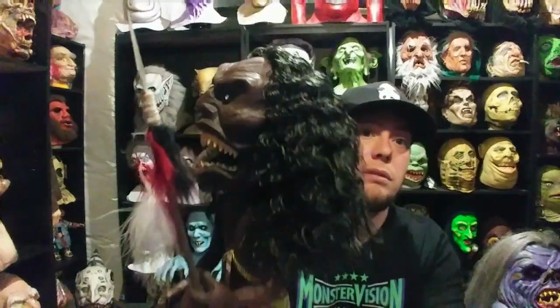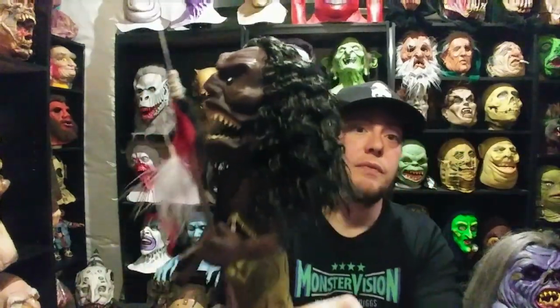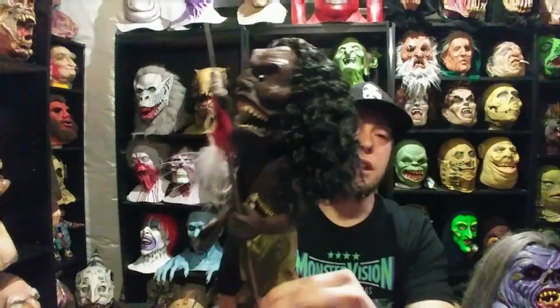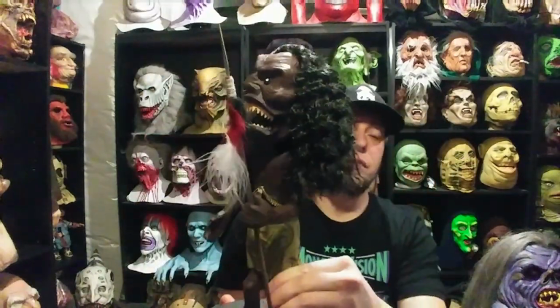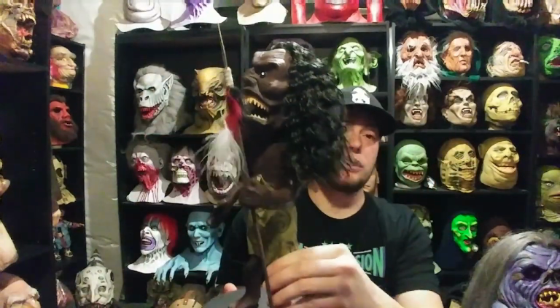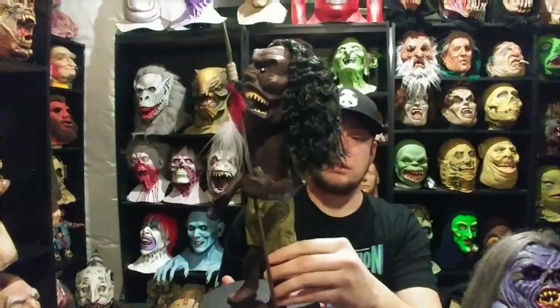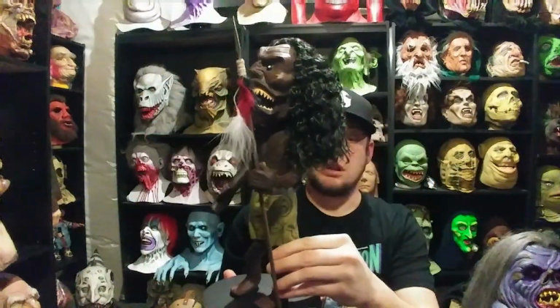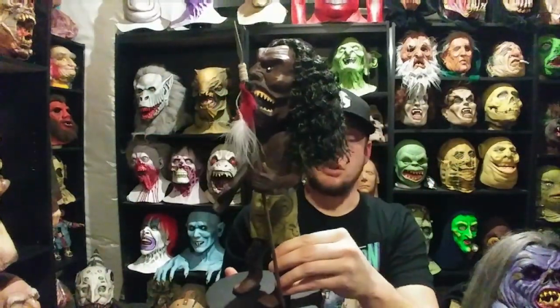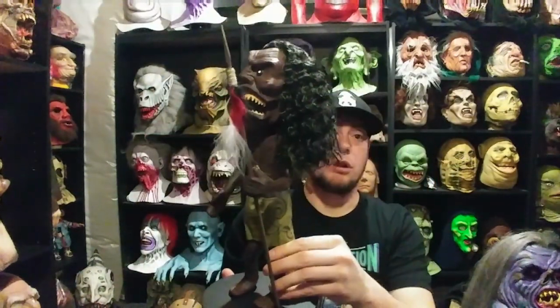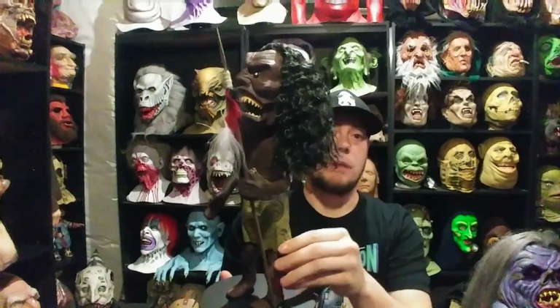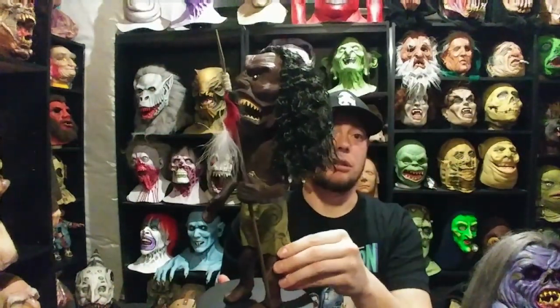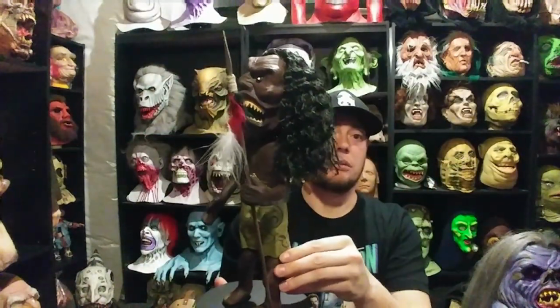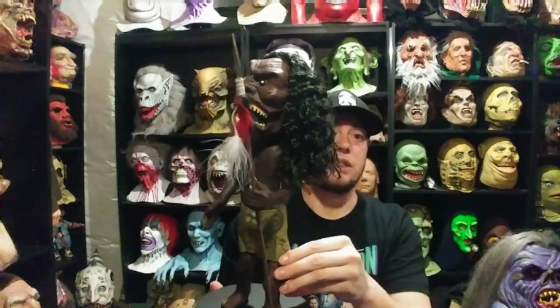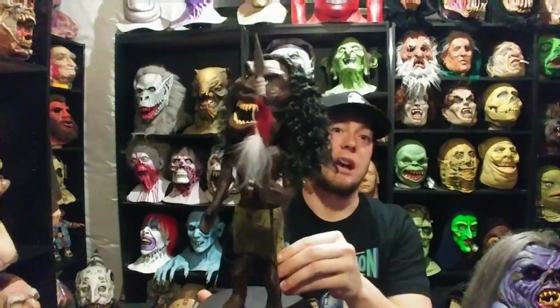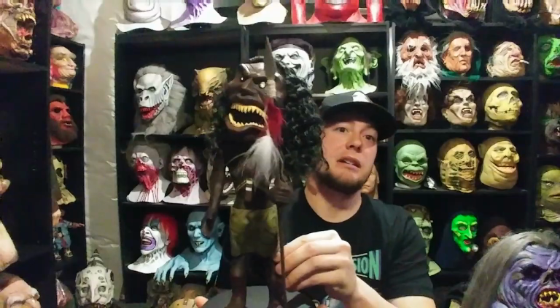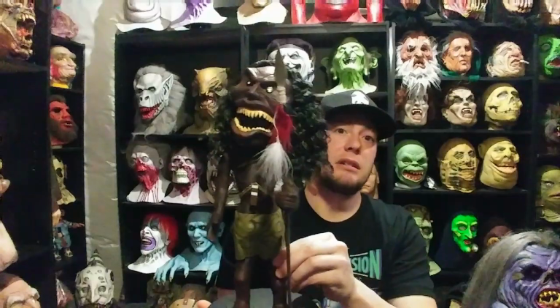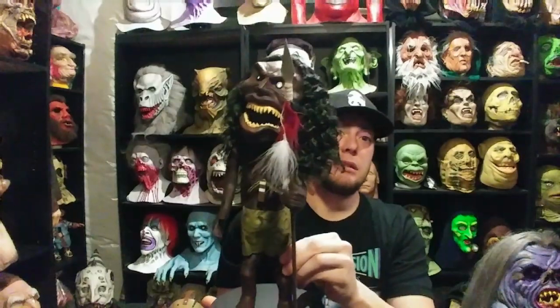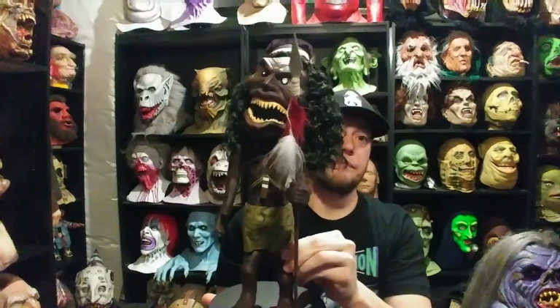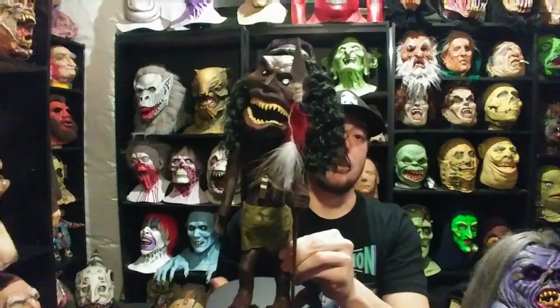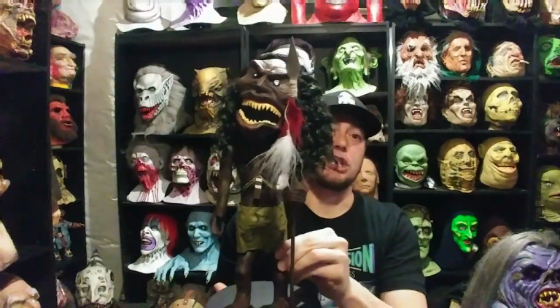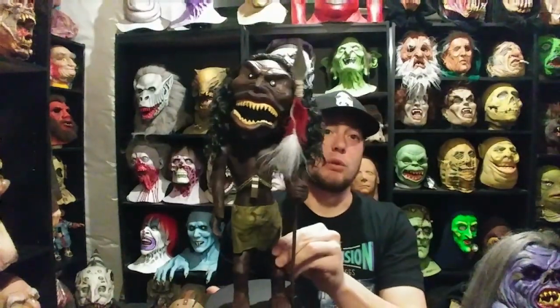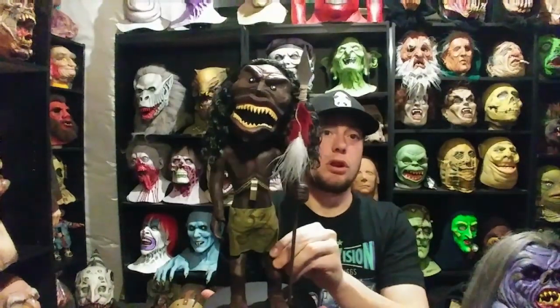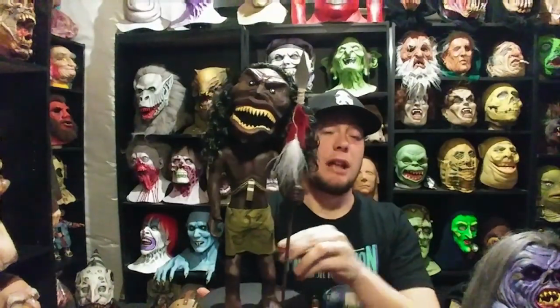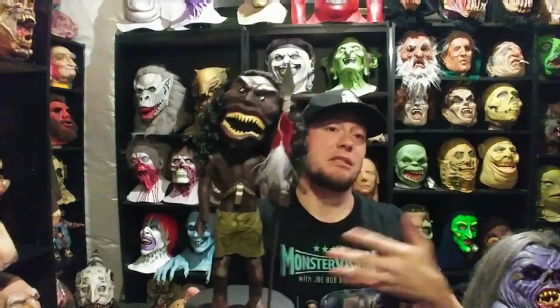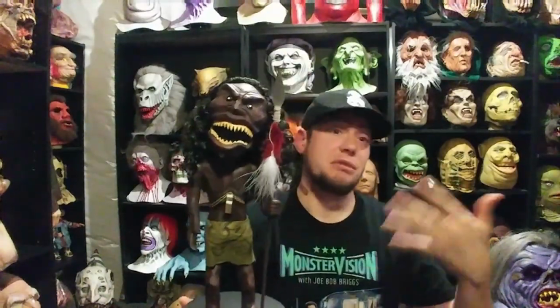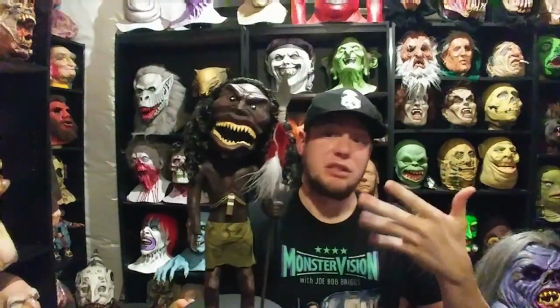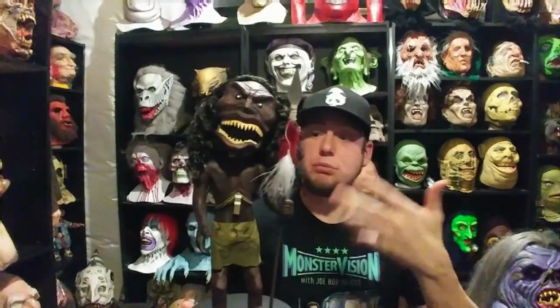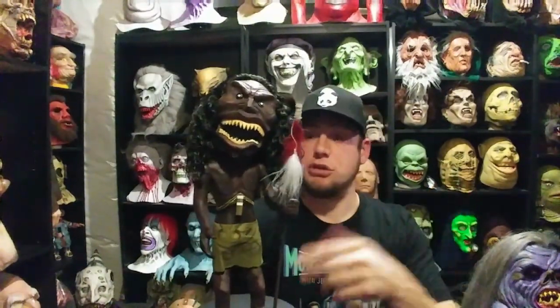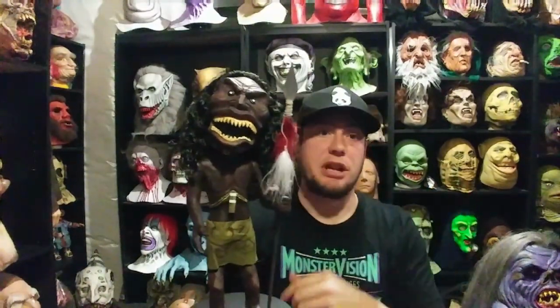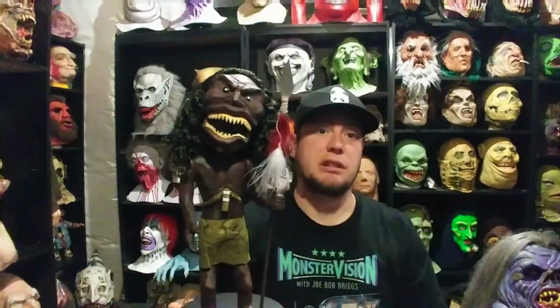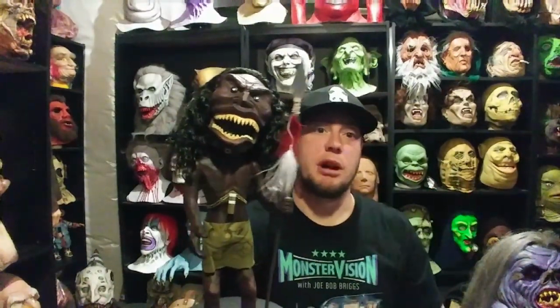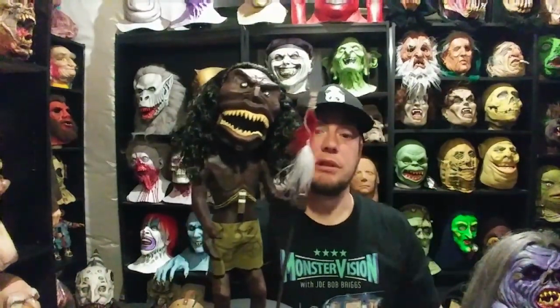As far as a replica of the Zuni Warrior goes, I think Hollywood Collectibles Group probably did the best job in my opinion.